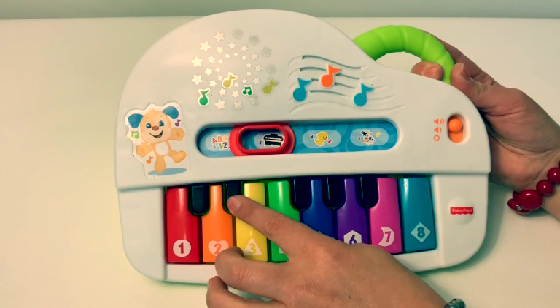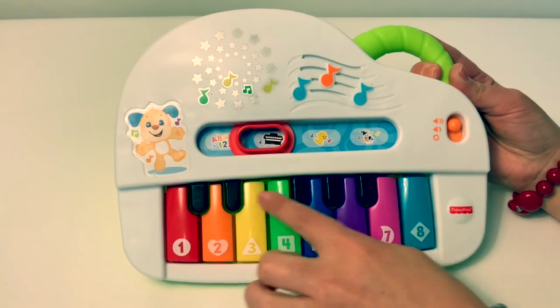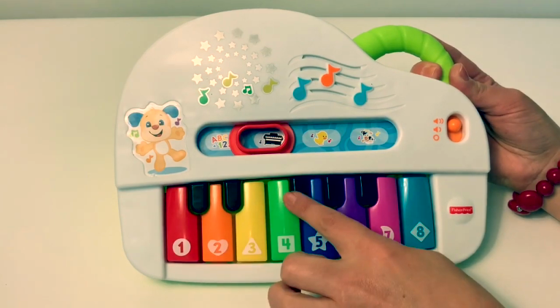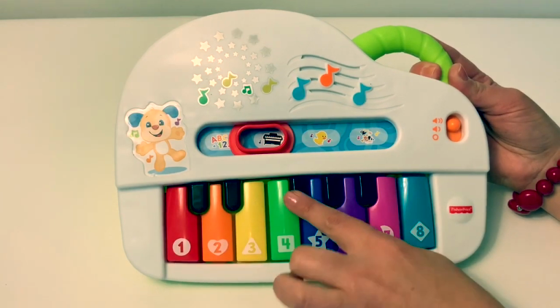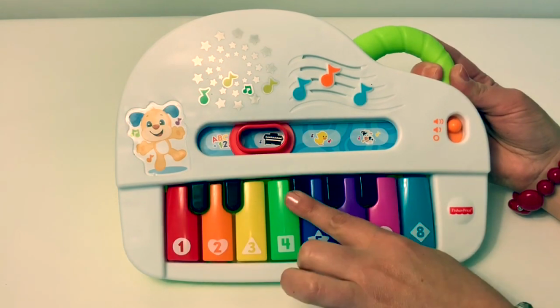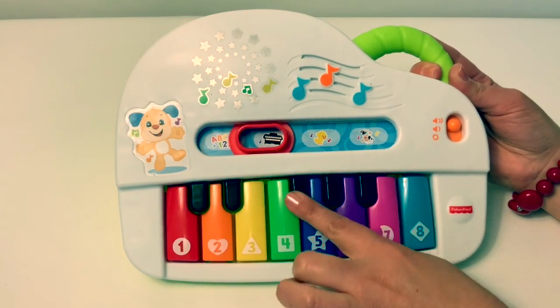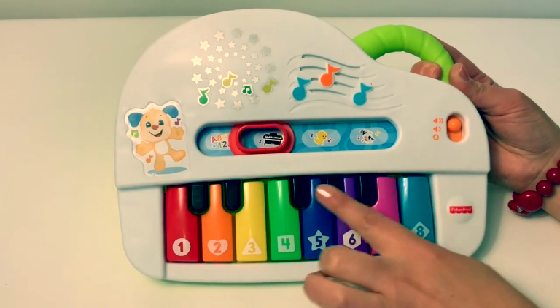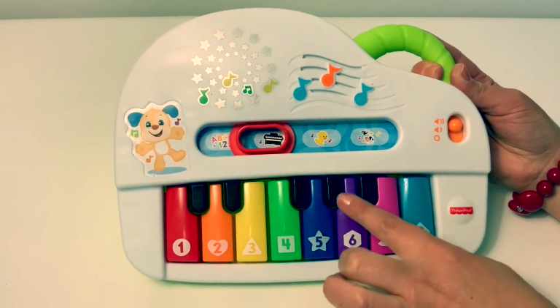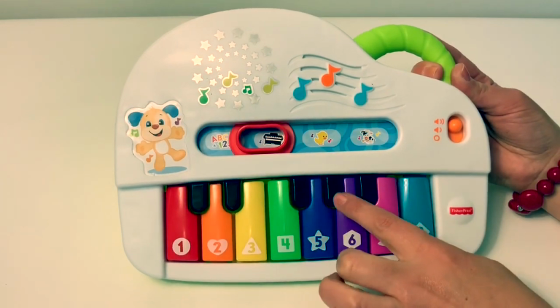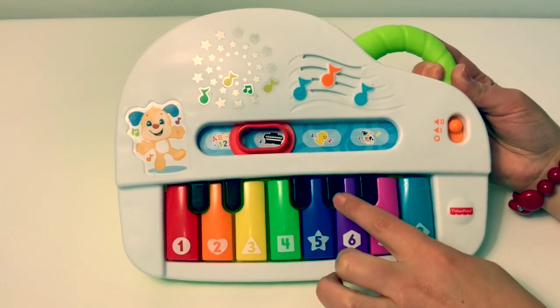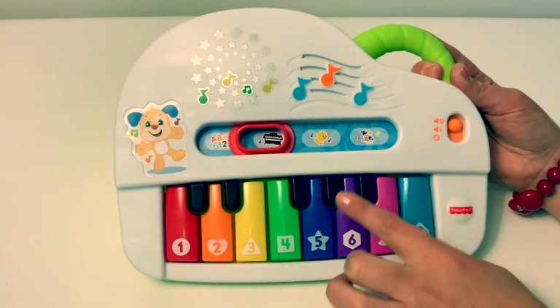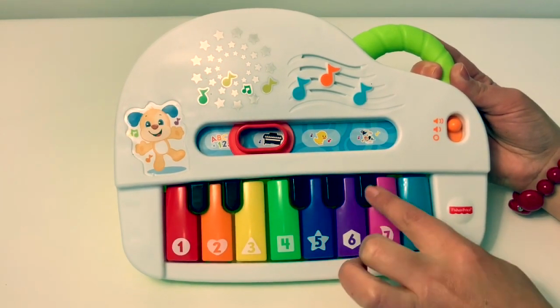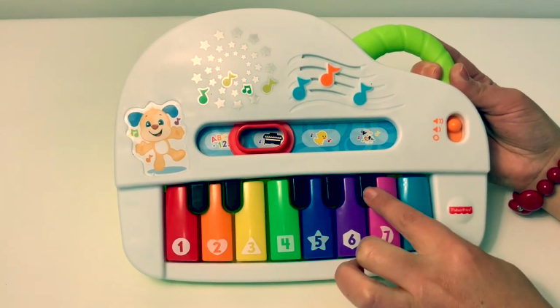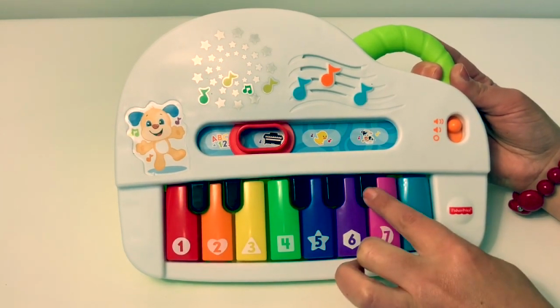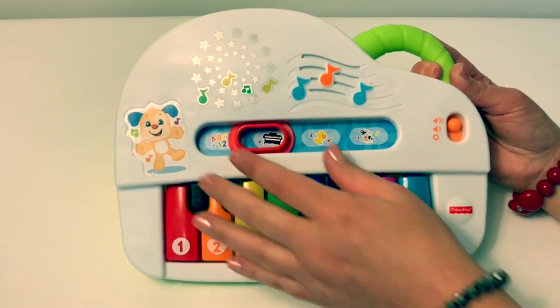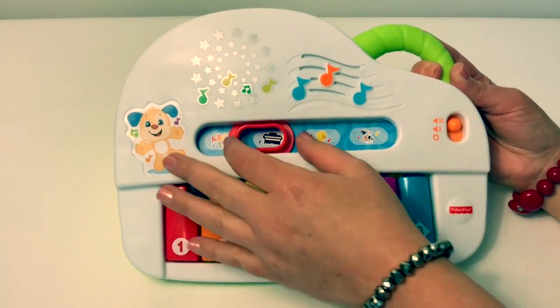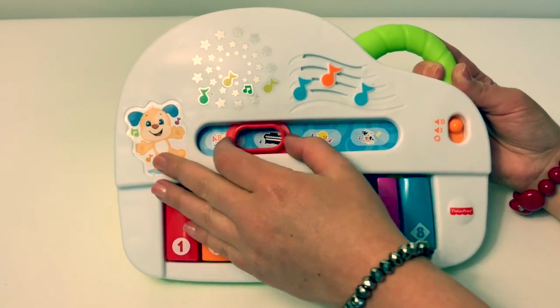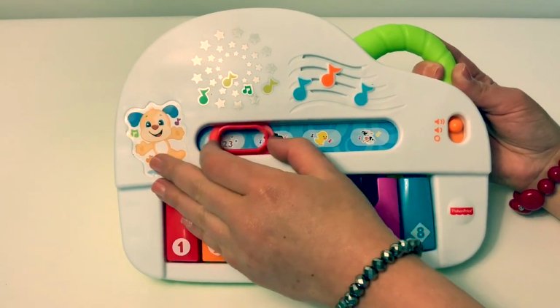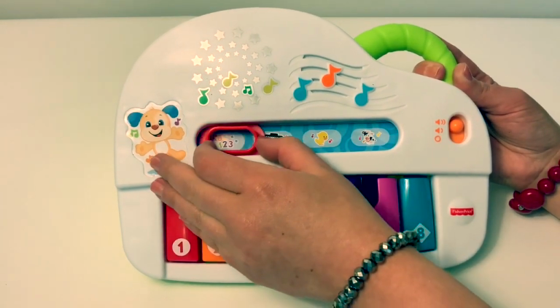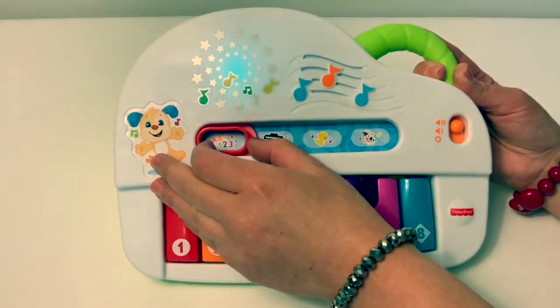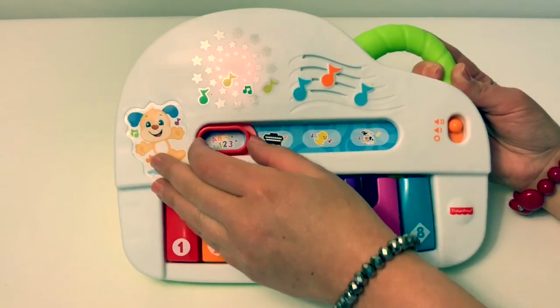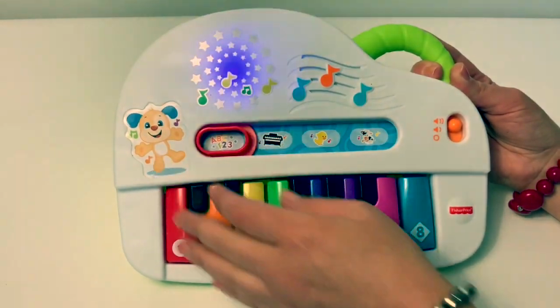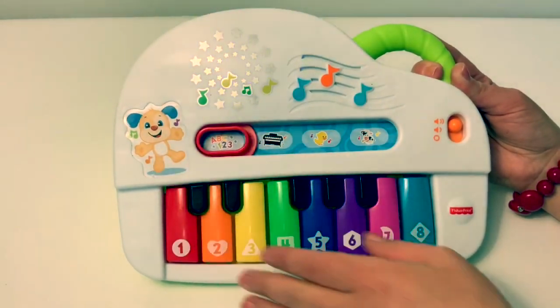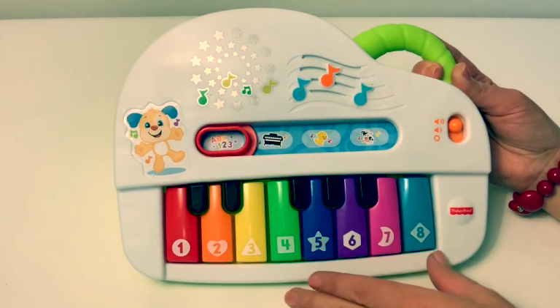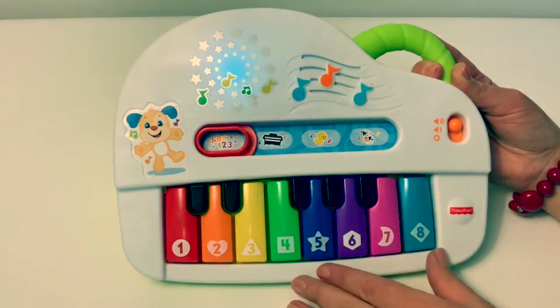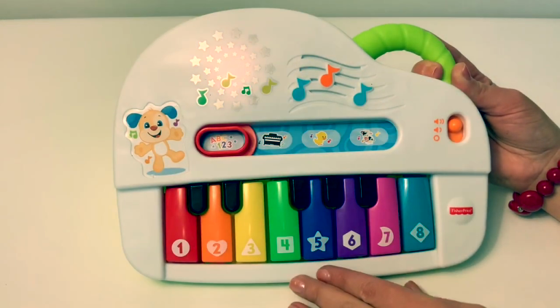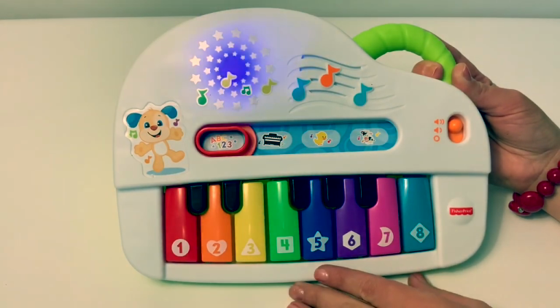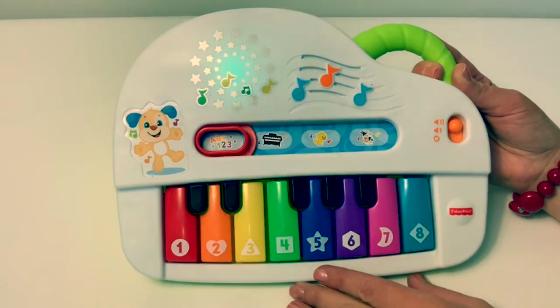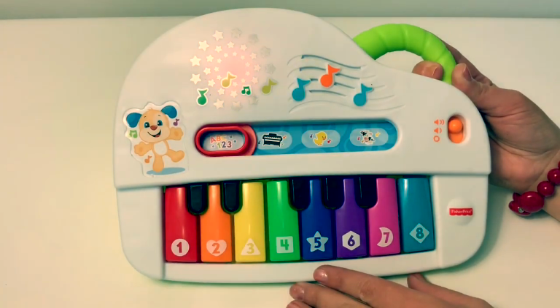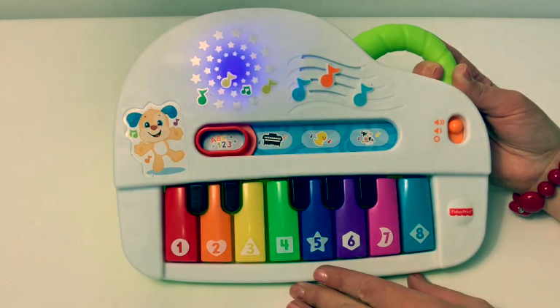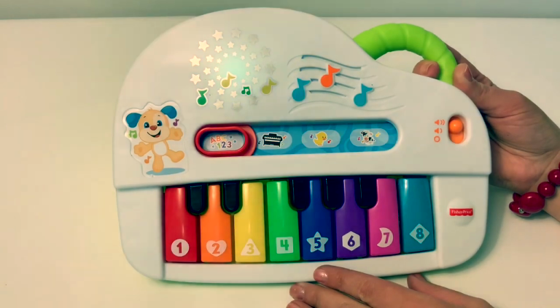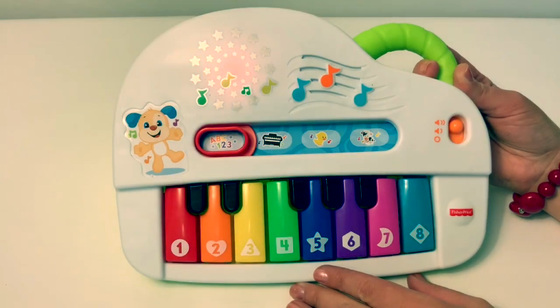The black keys do not do anything. Let's play and learn!